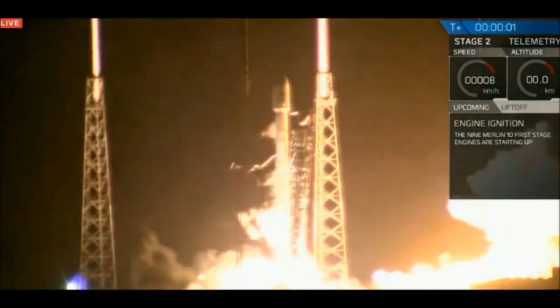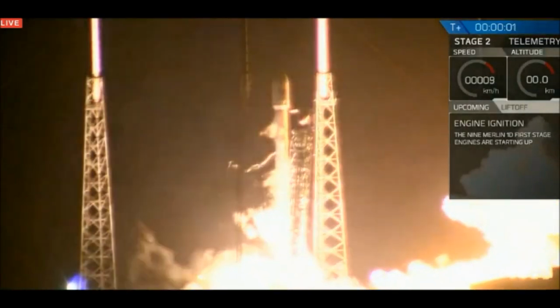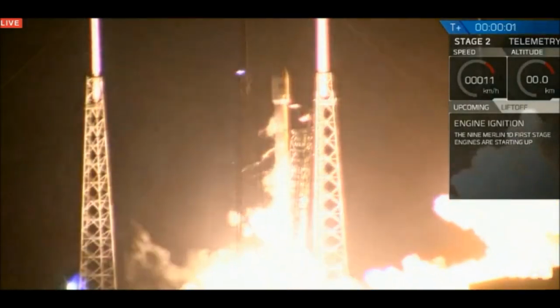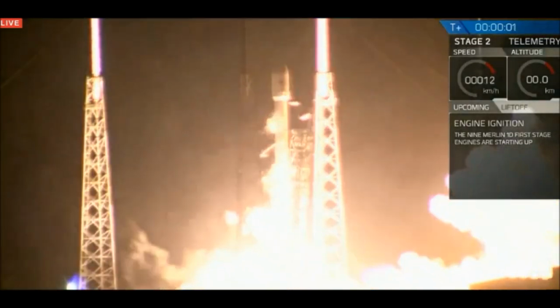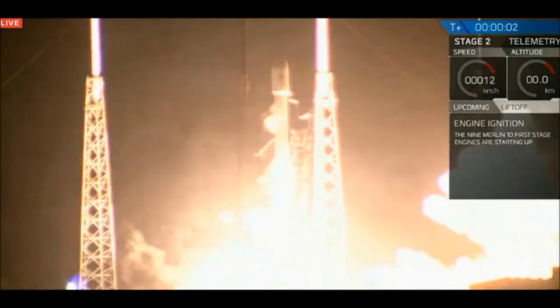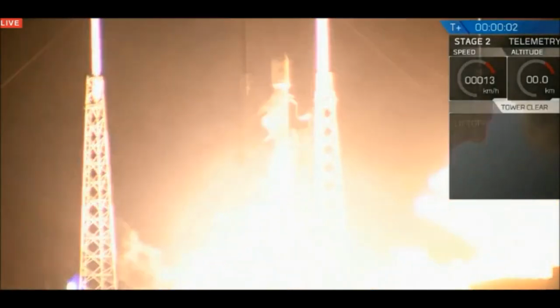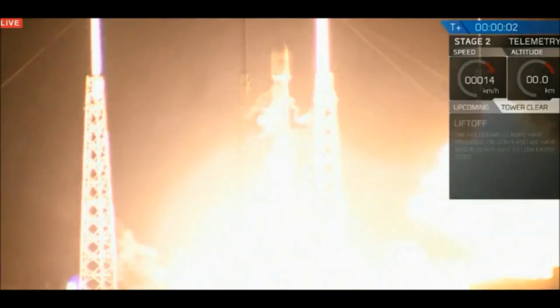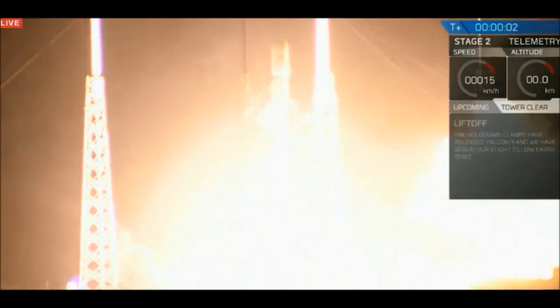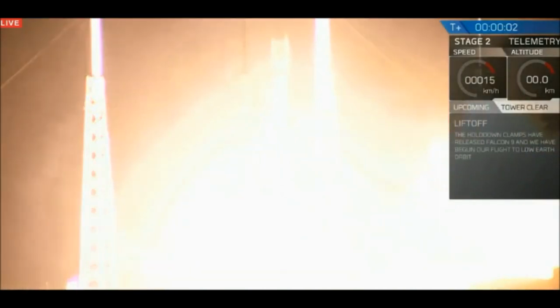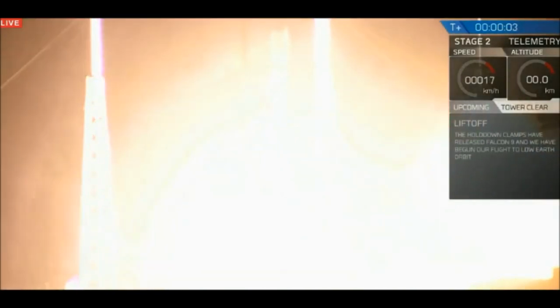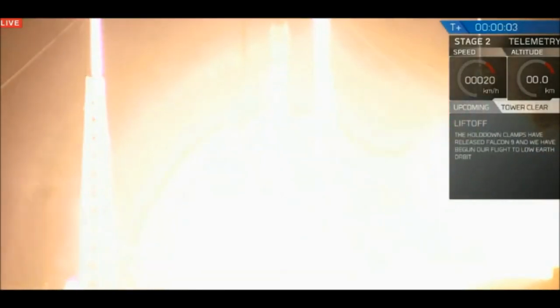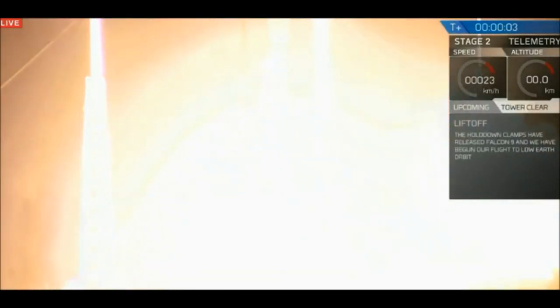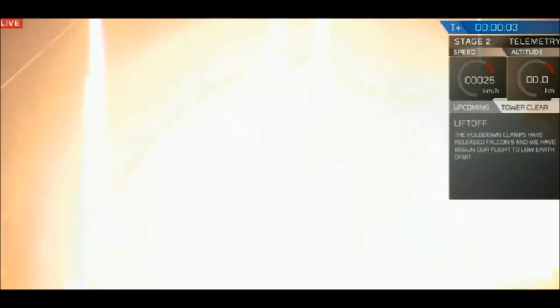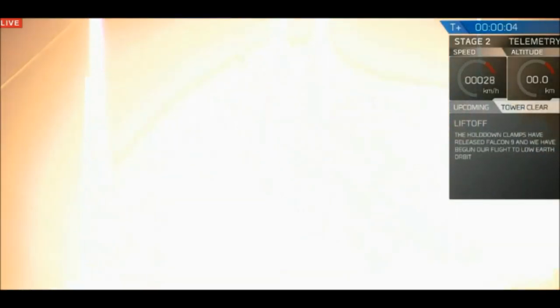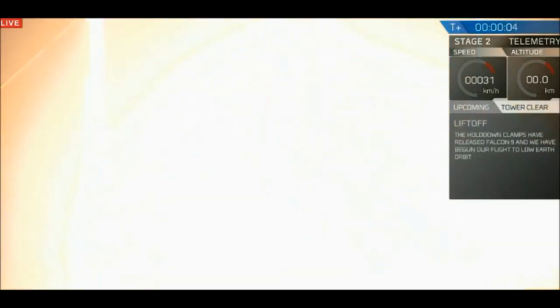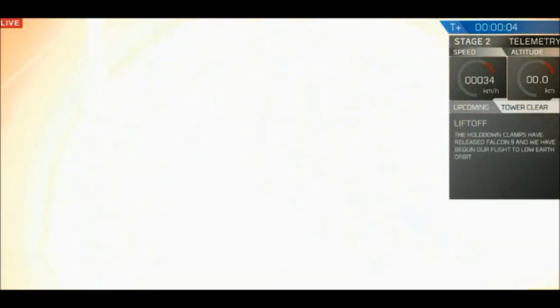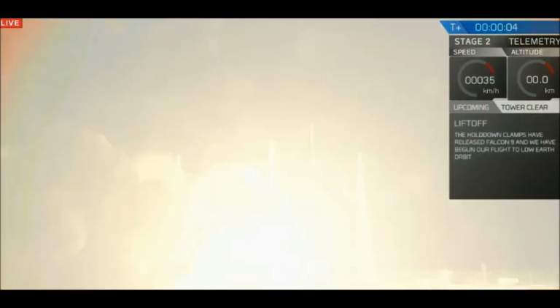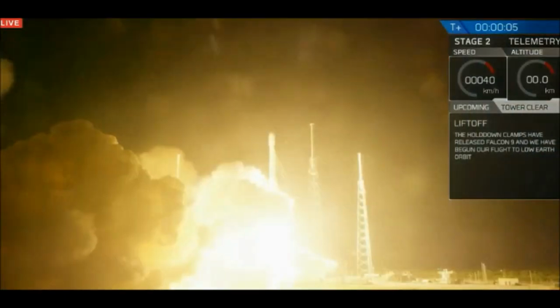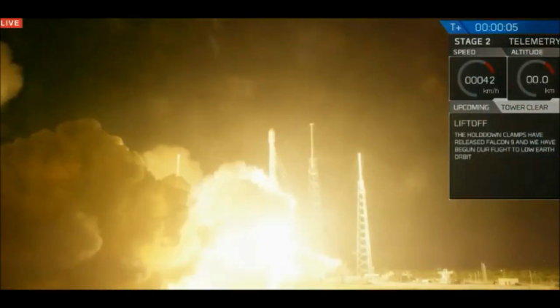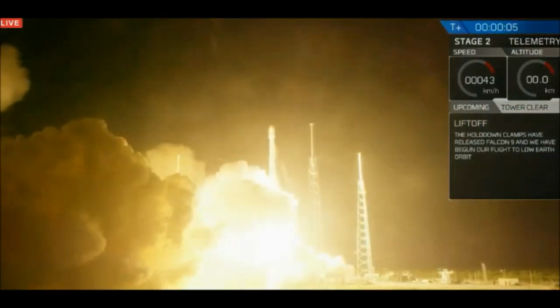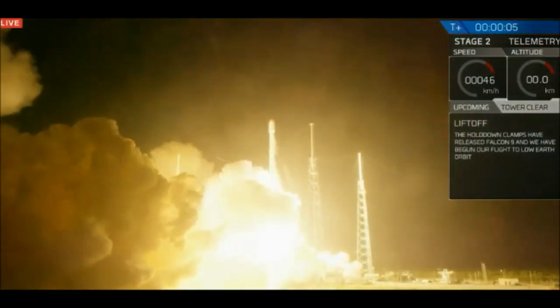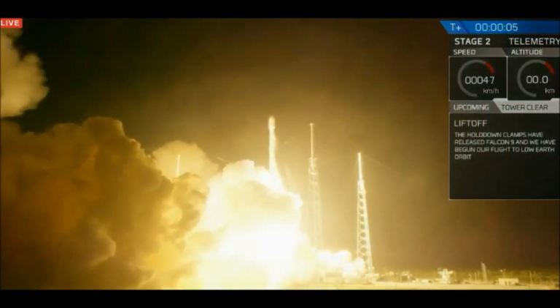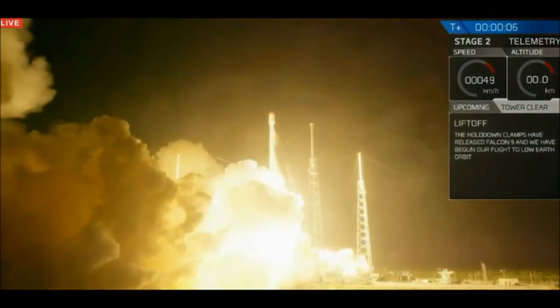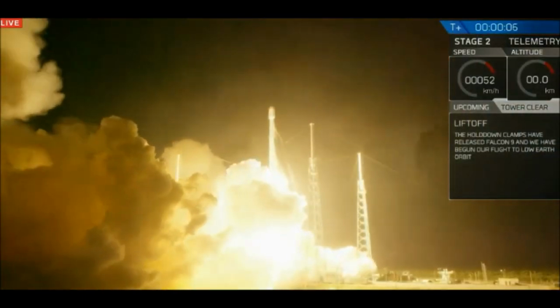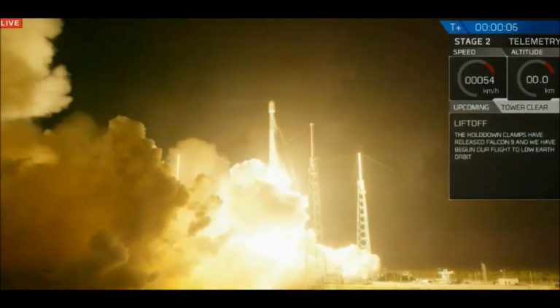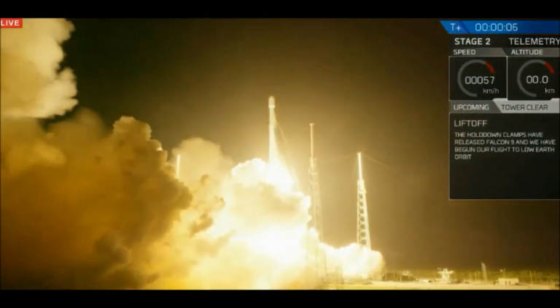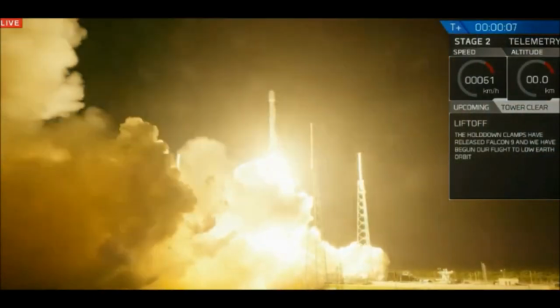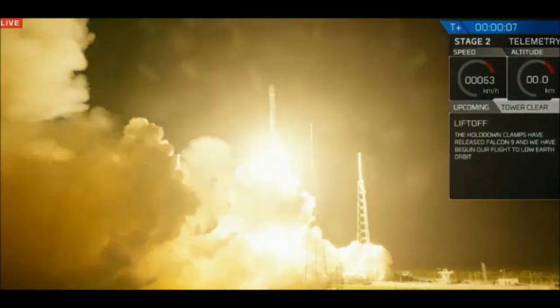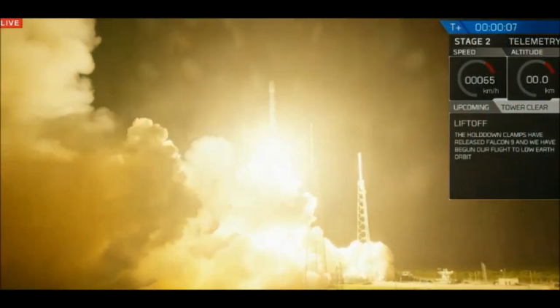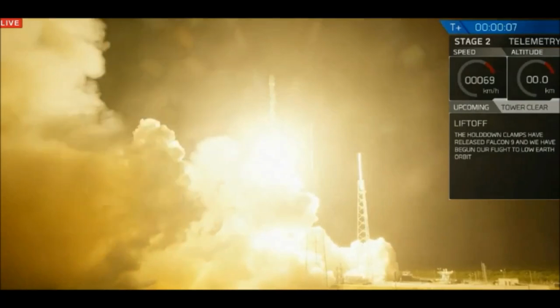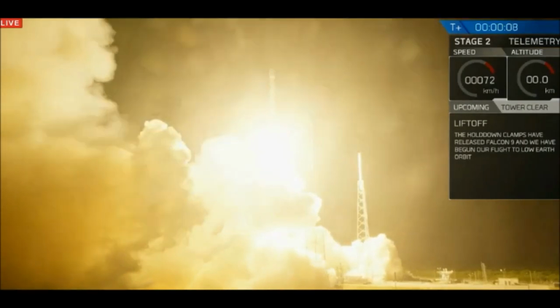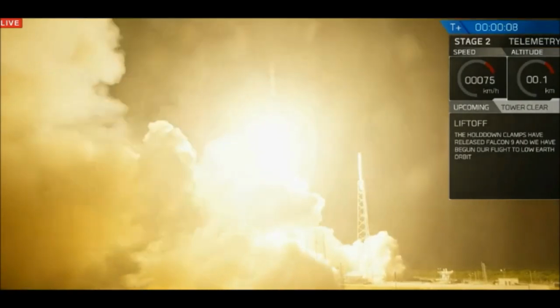We're going to have liftoff in Falcon 9. Falcon 9 is clear of the tower.